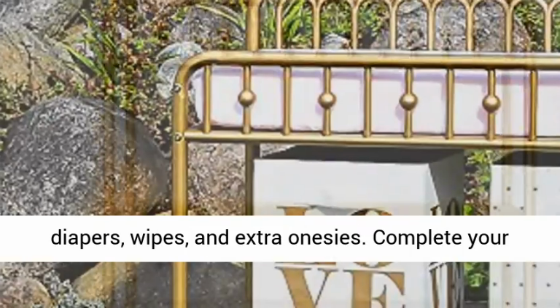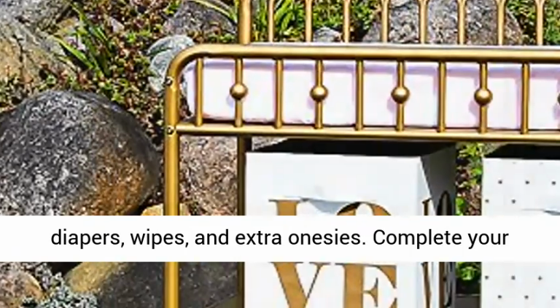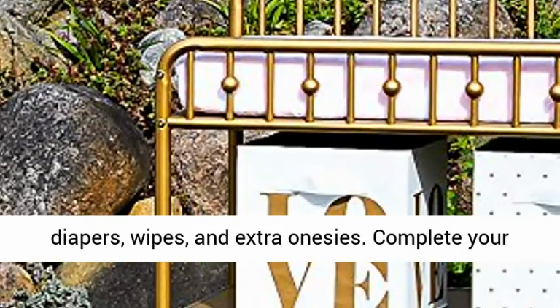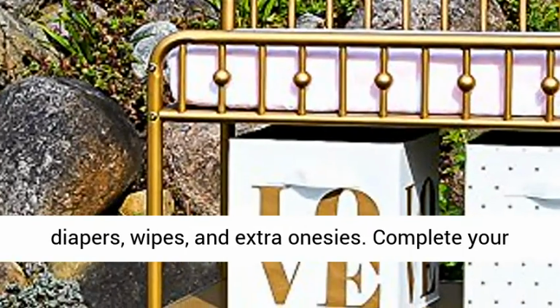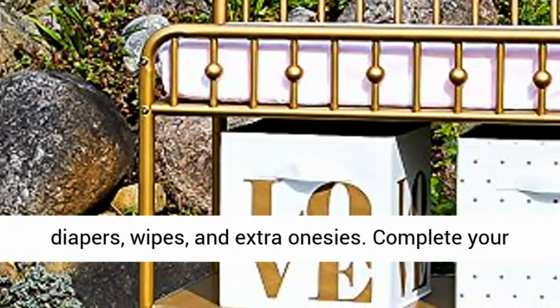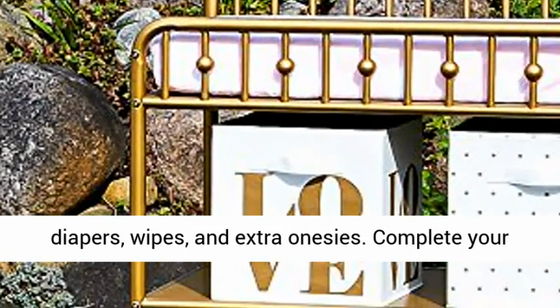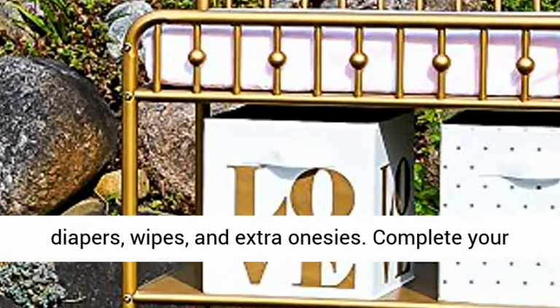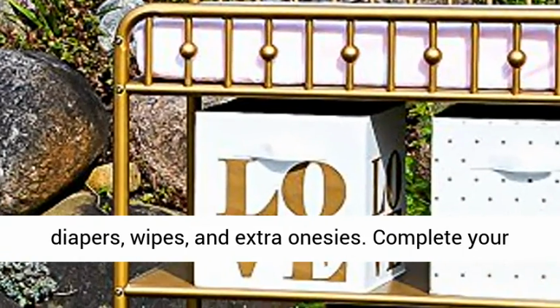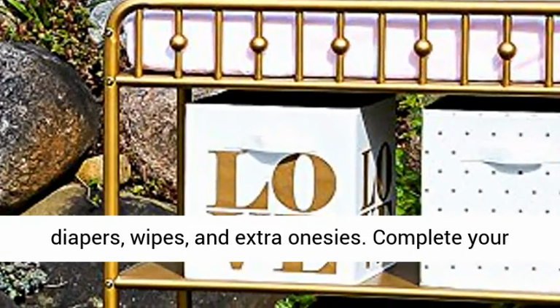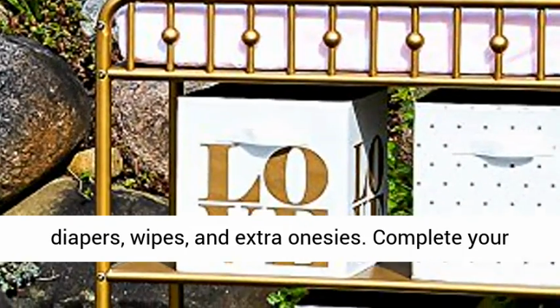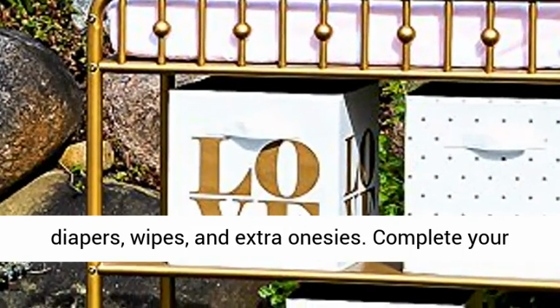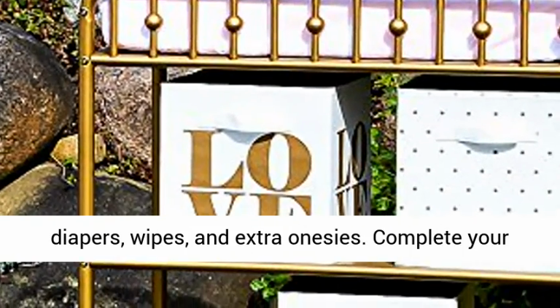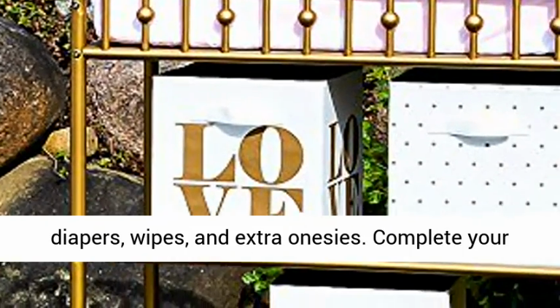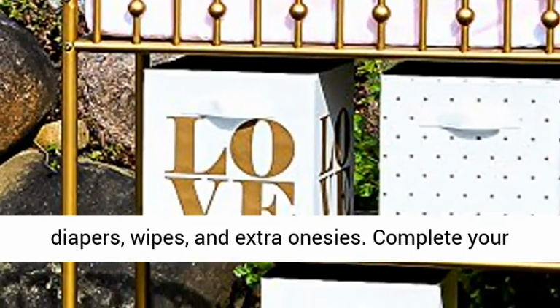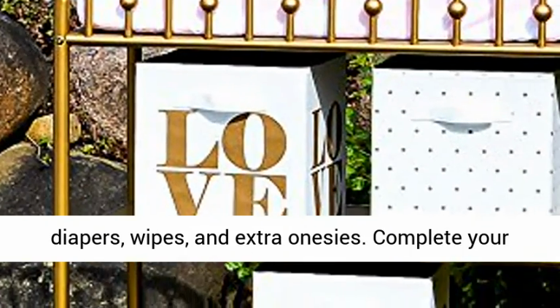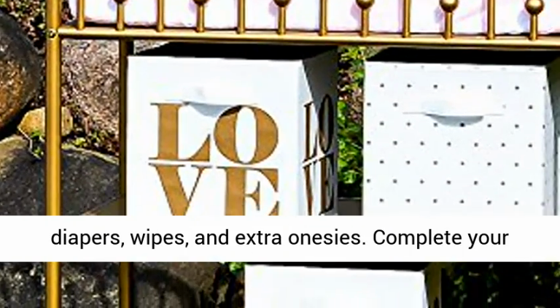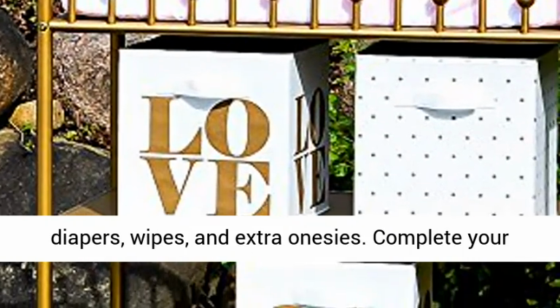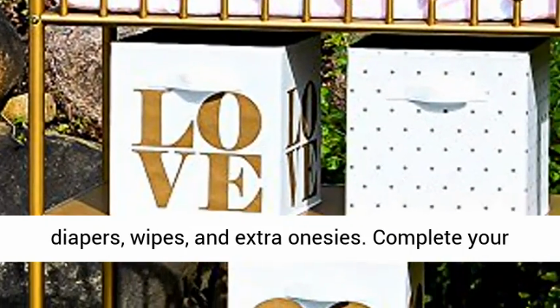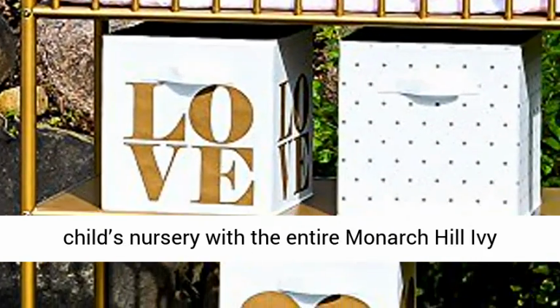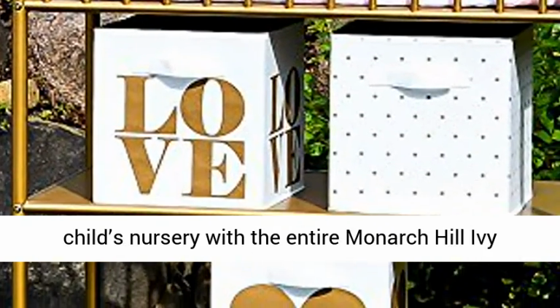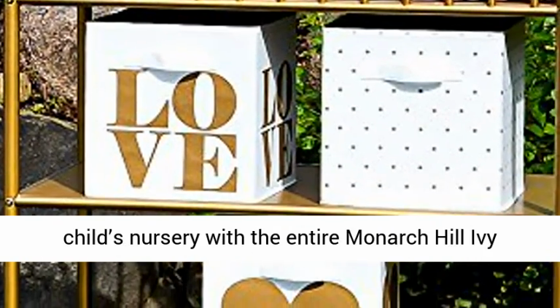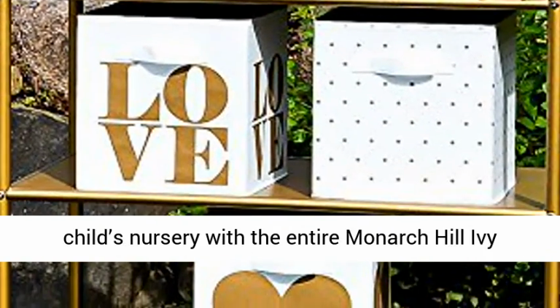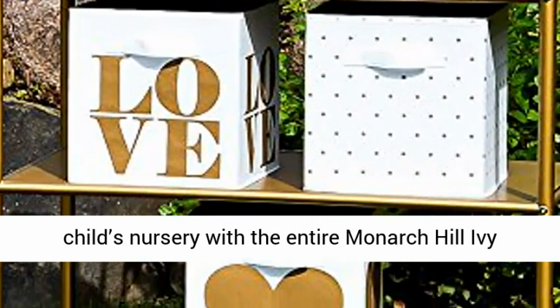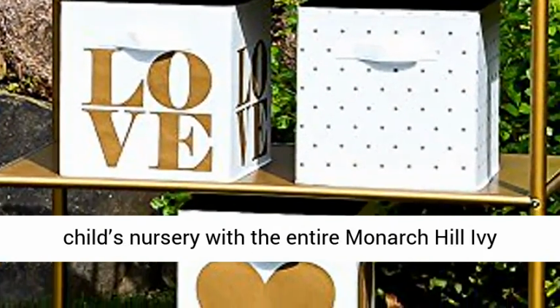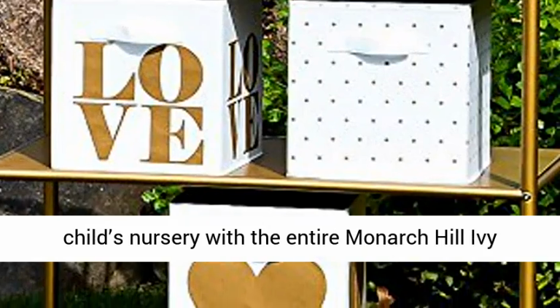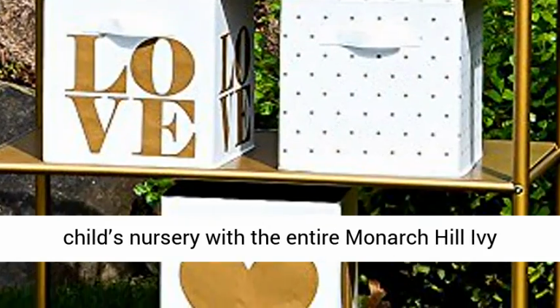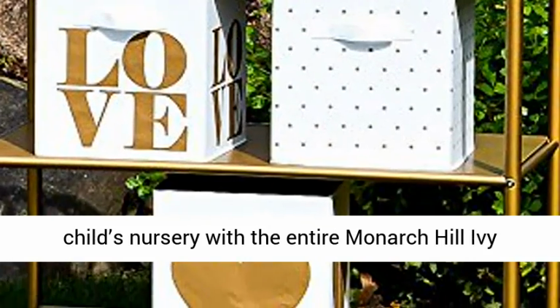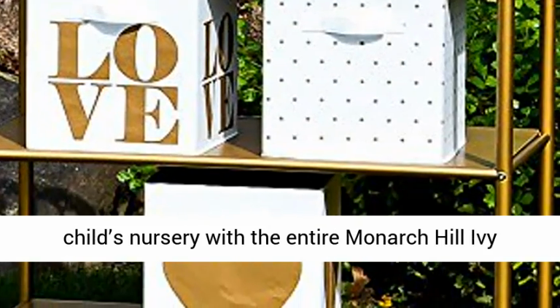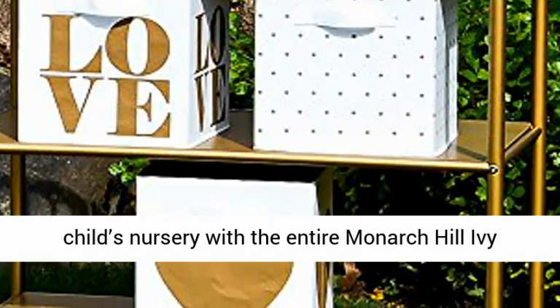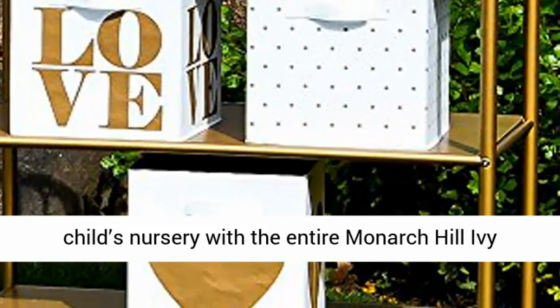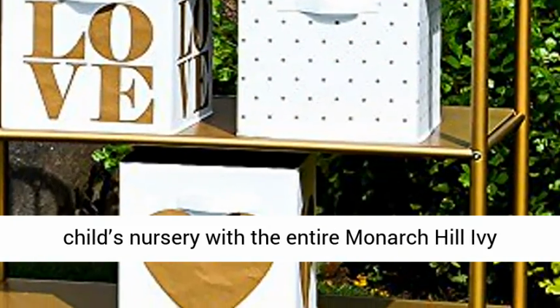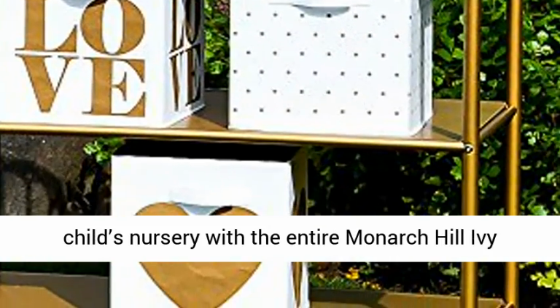Complete your child's nursery with the entire Monarch Hill Ivy Collection, each sold separately.